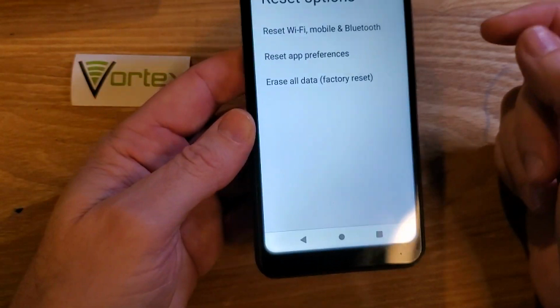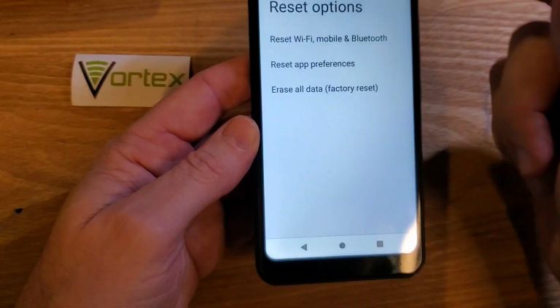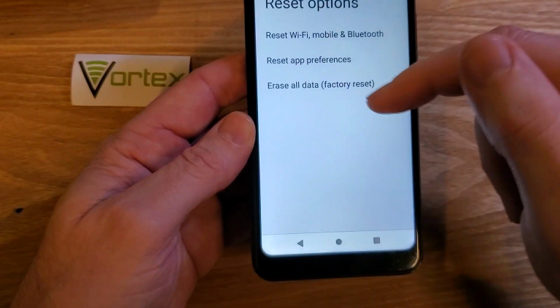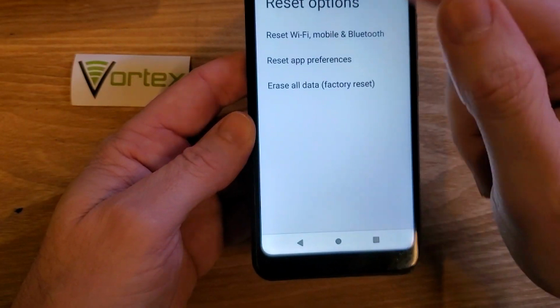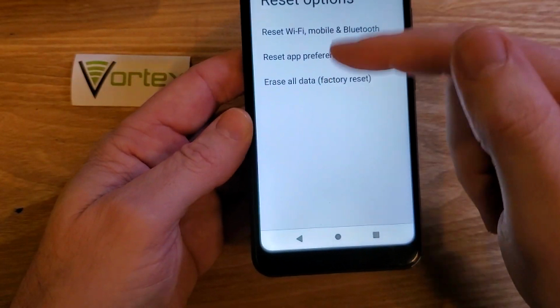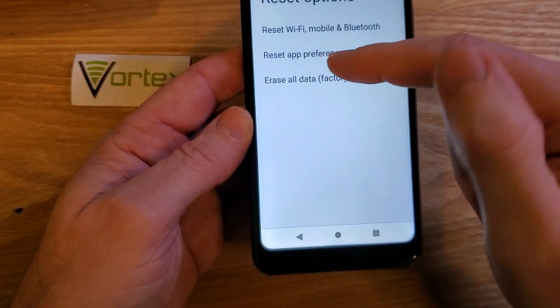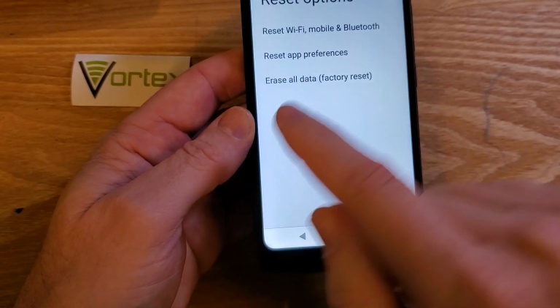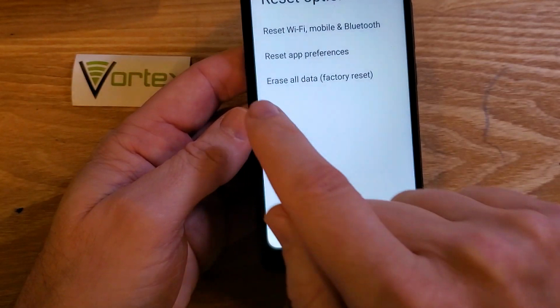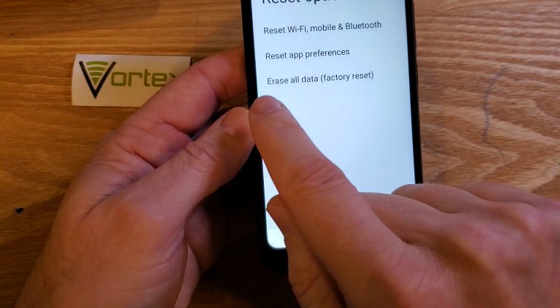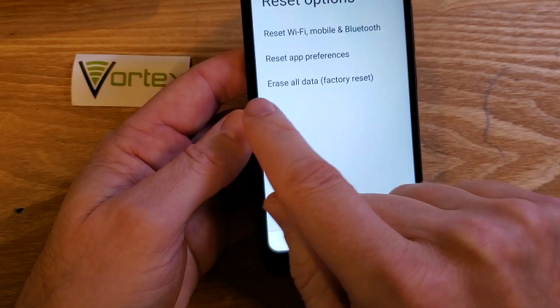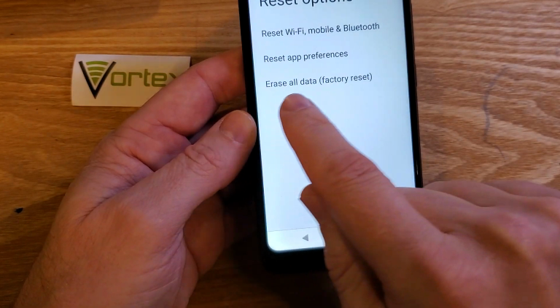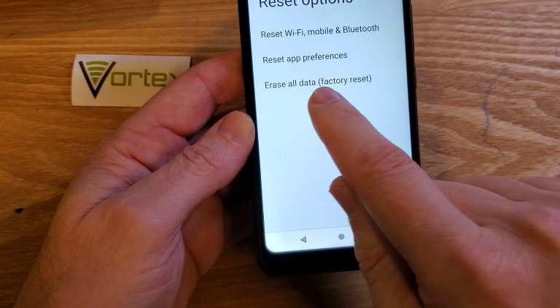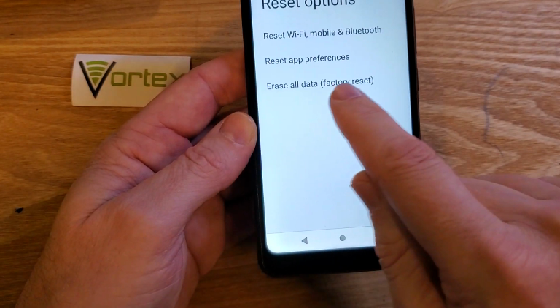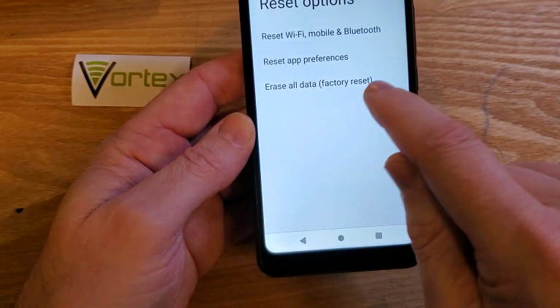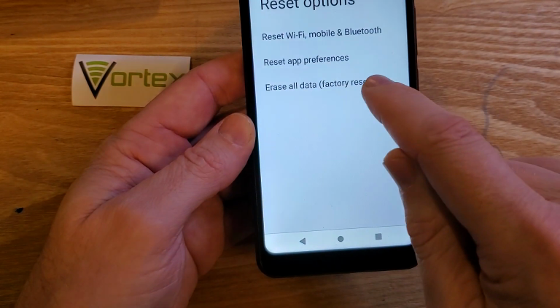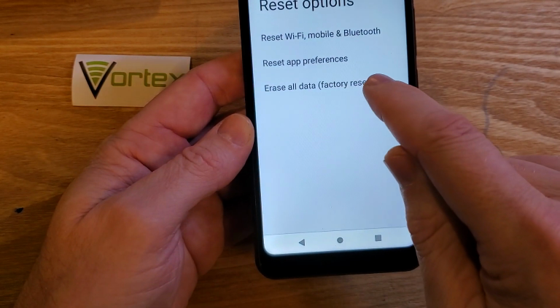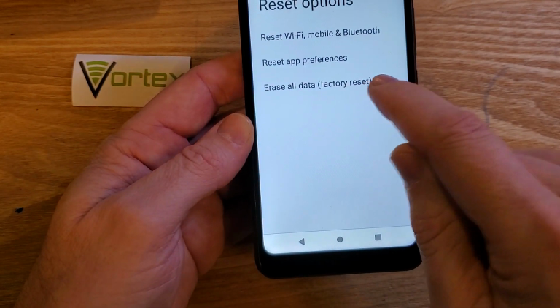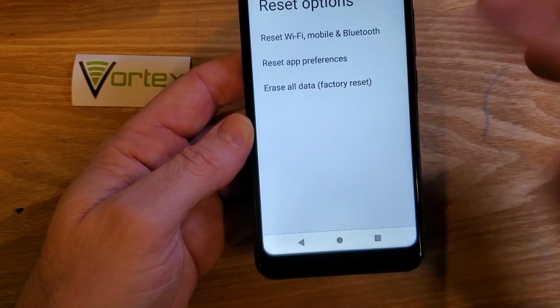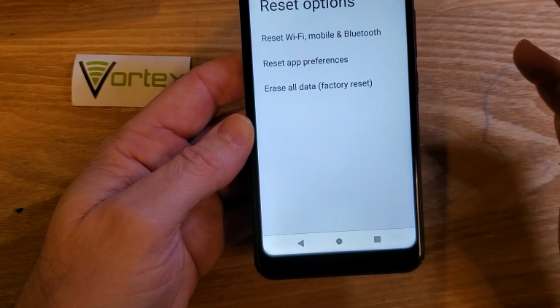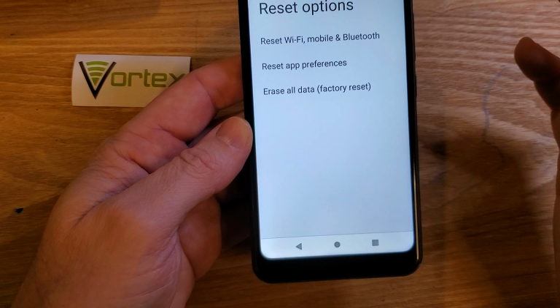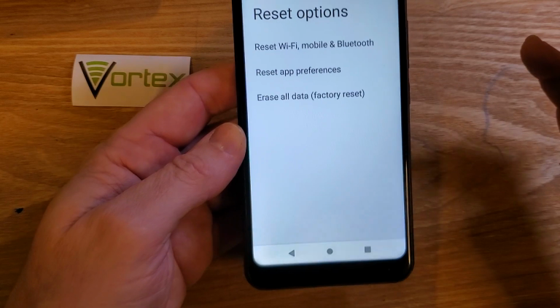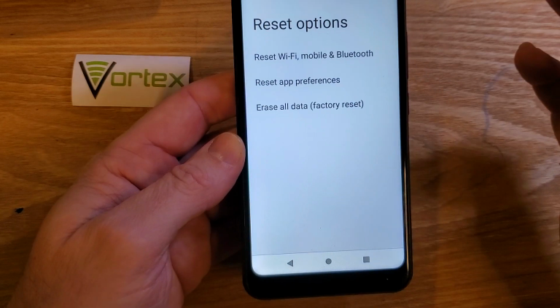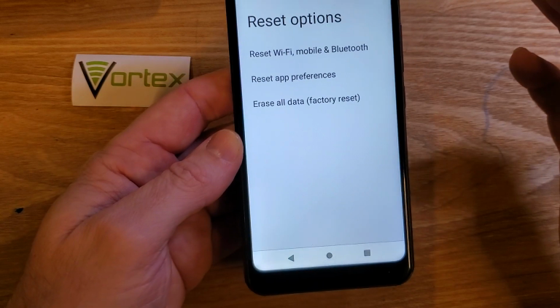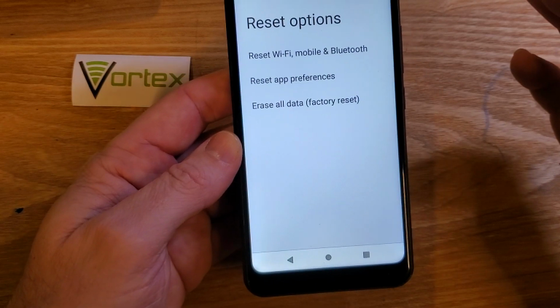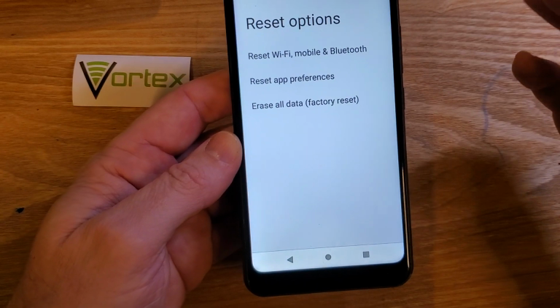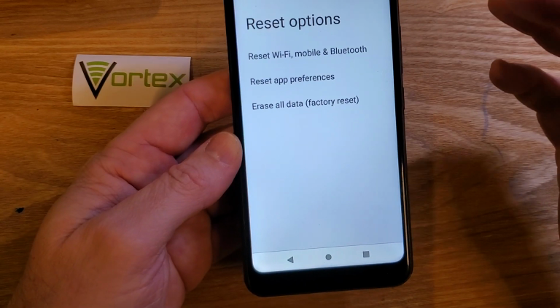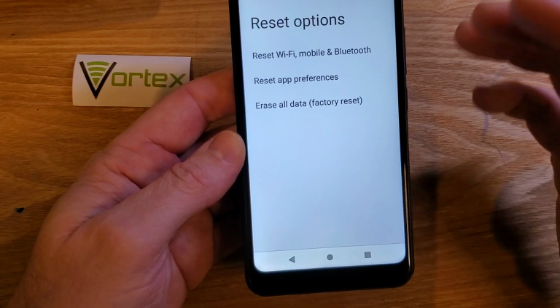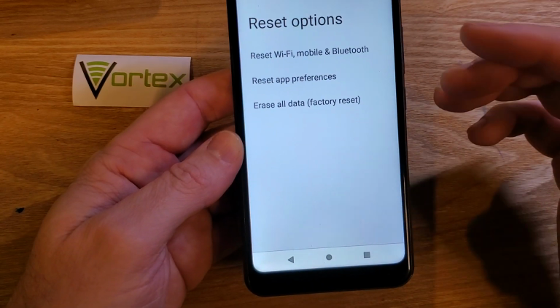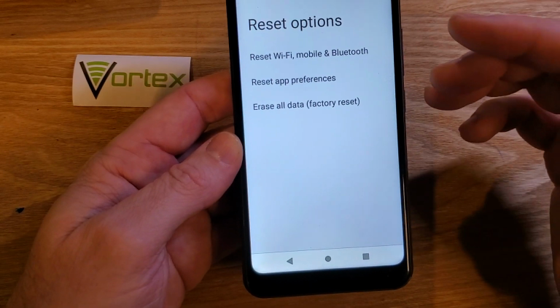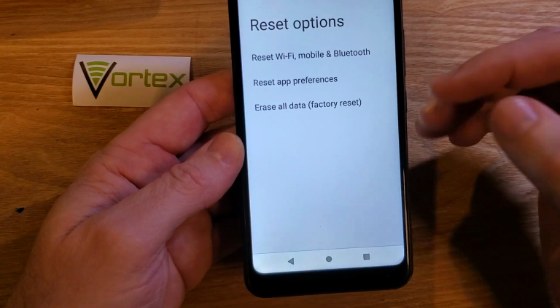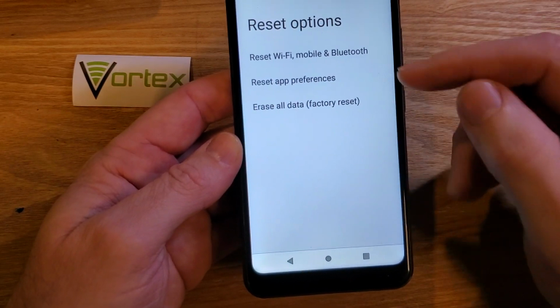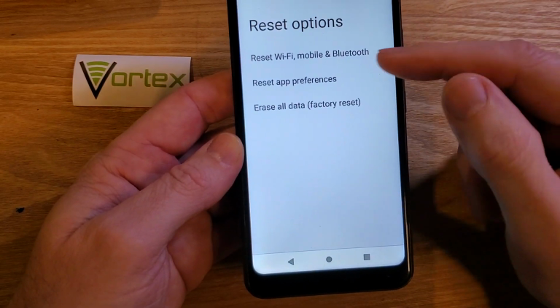Now be very careful what you touch here. Do not touch 'Erase All Data / Factory Reset' because it will erase your phone completely — everything: all your apps, photos.